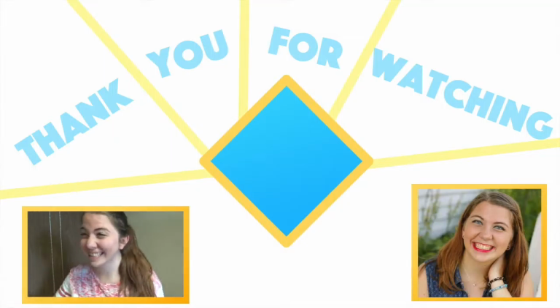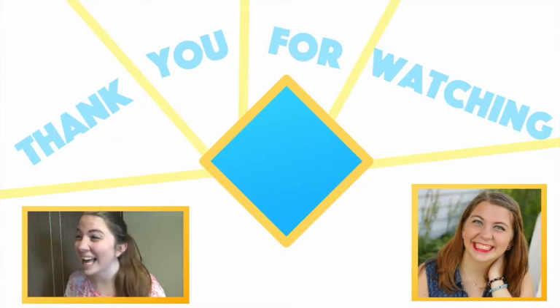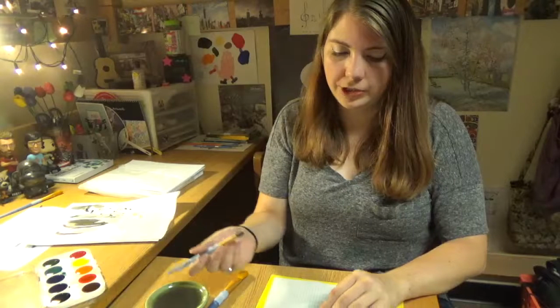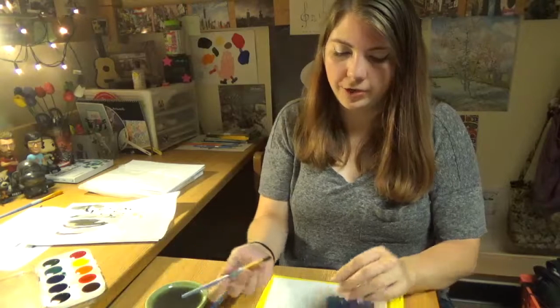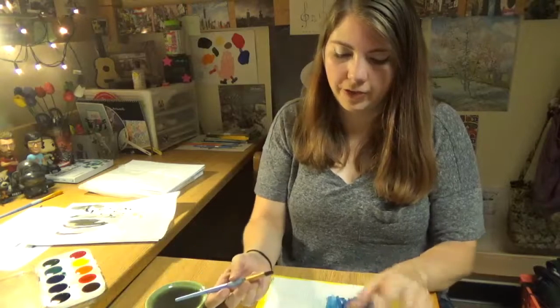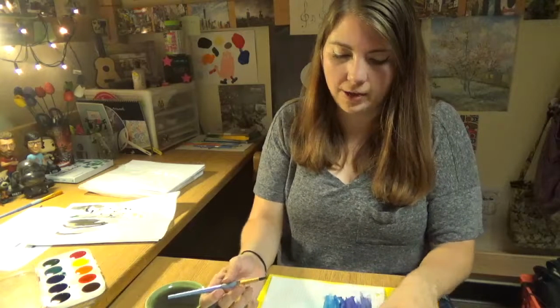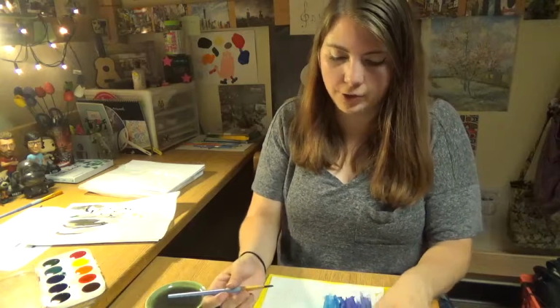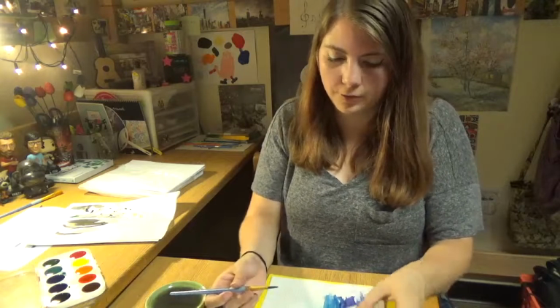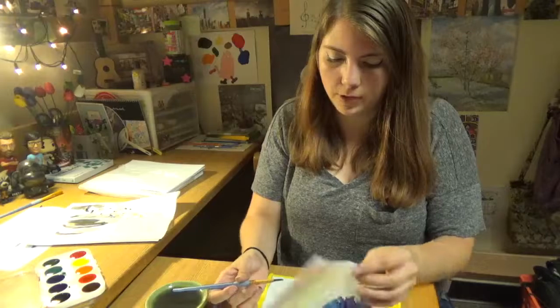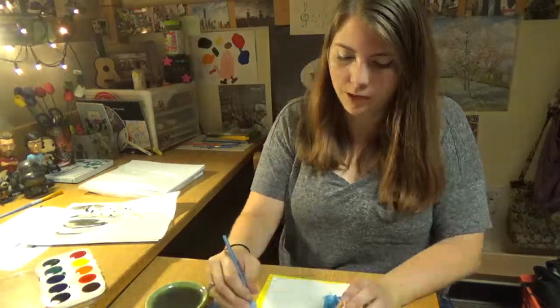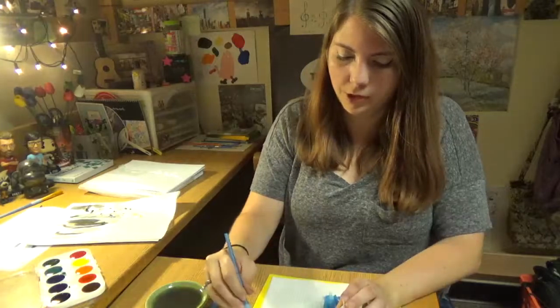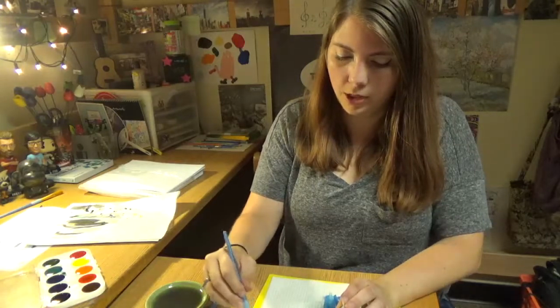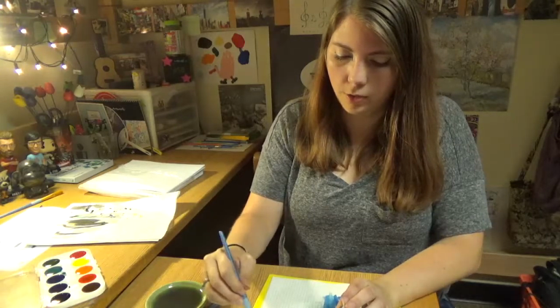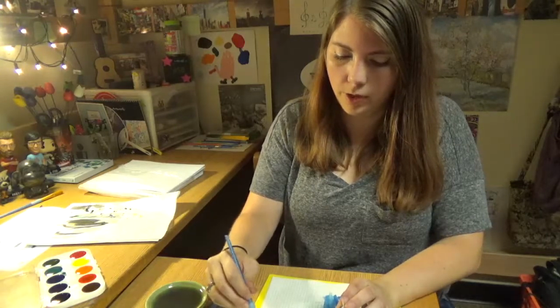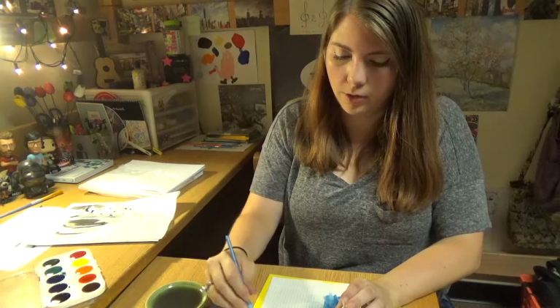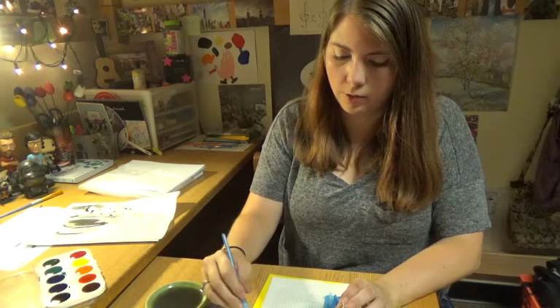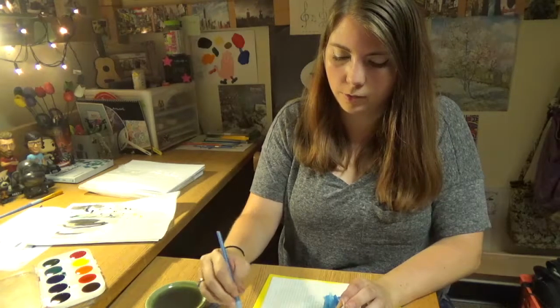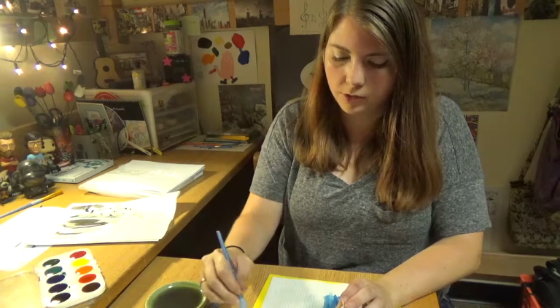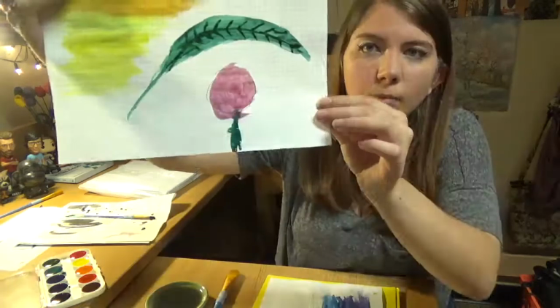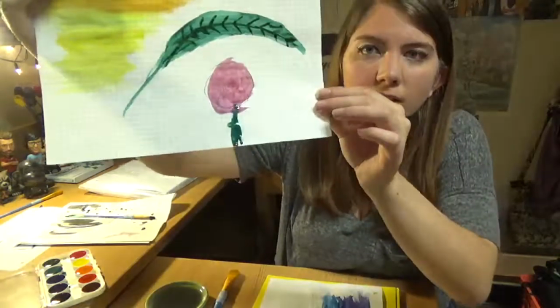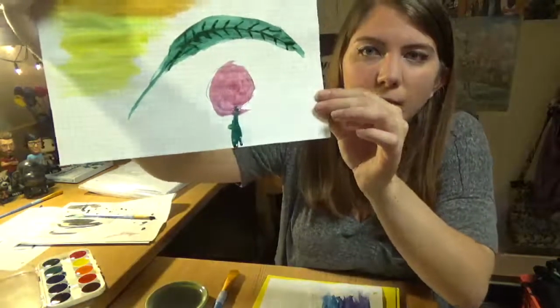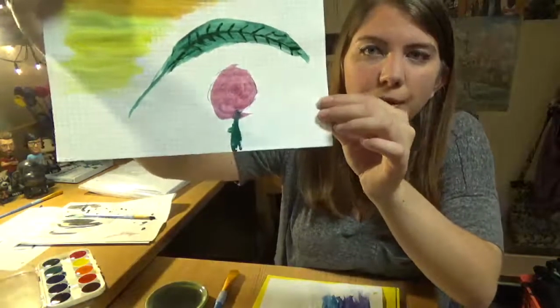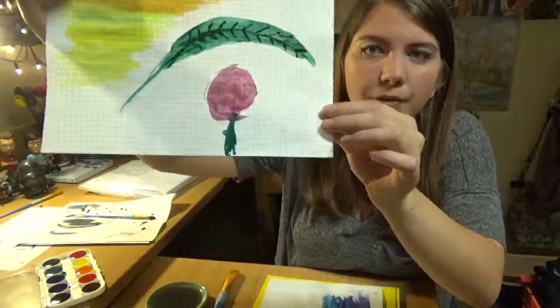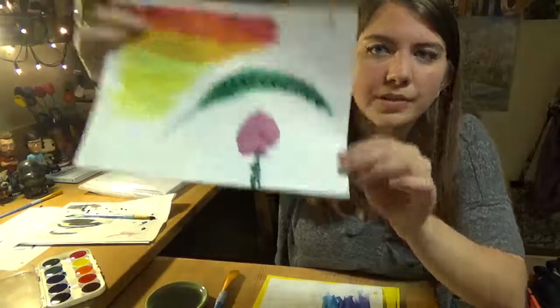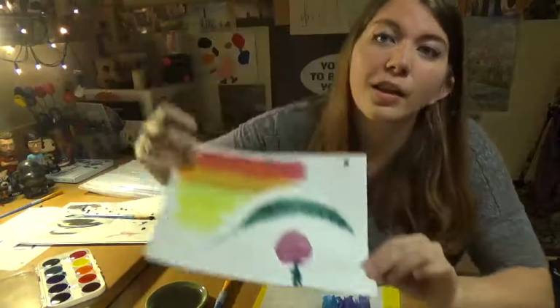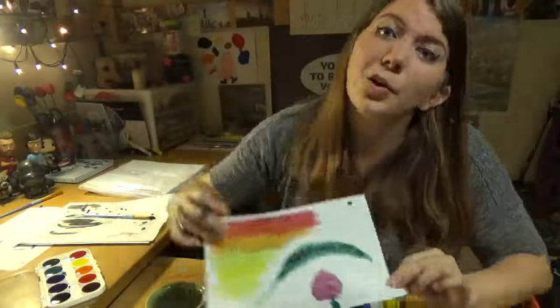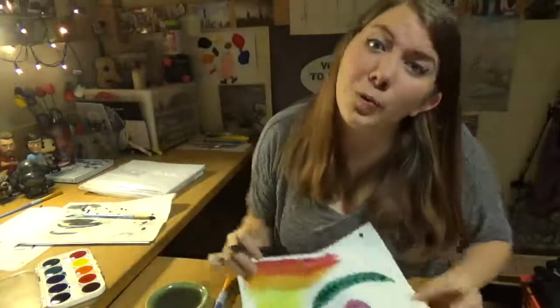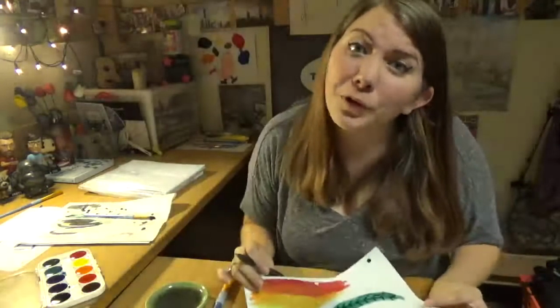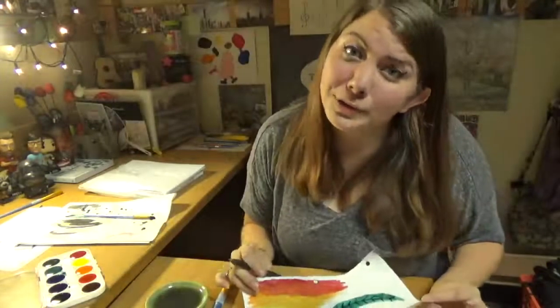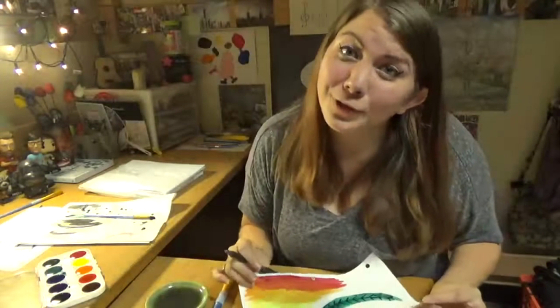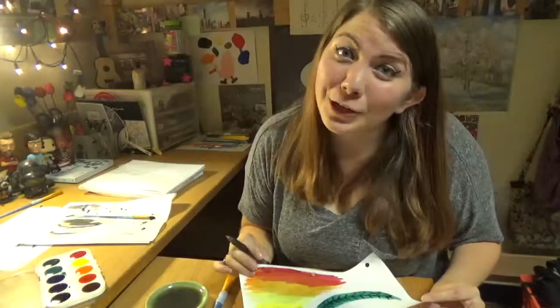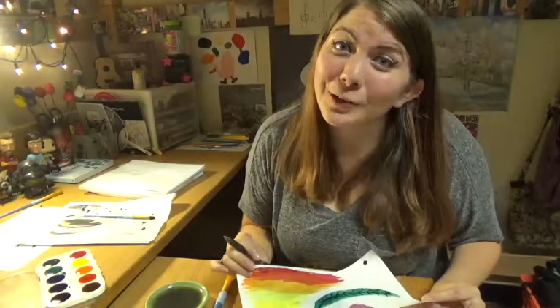I hope you enjoyed my spiel about creativity and my attempt at watercoloring. I hope you have a great day. And for the outro — let's draw a little rose. There's my rose, a little rose for you.